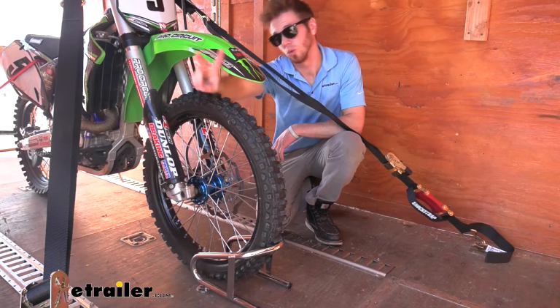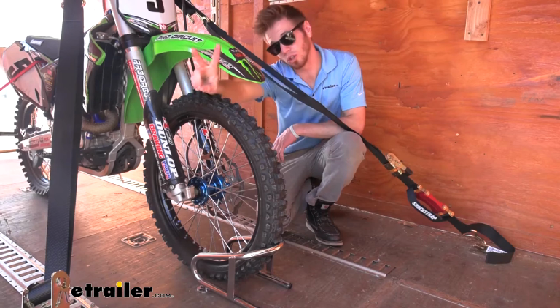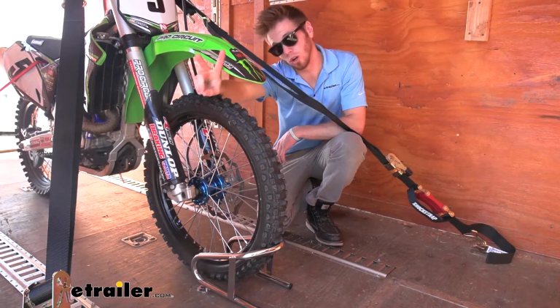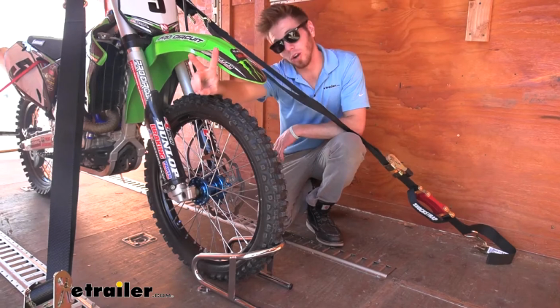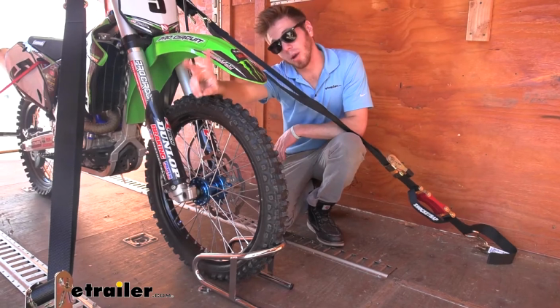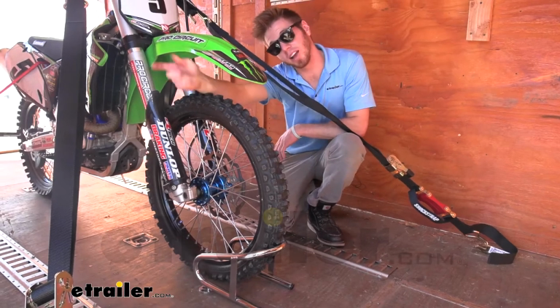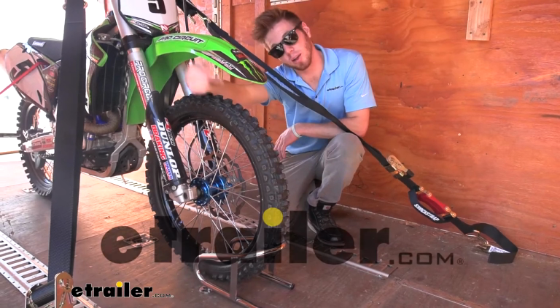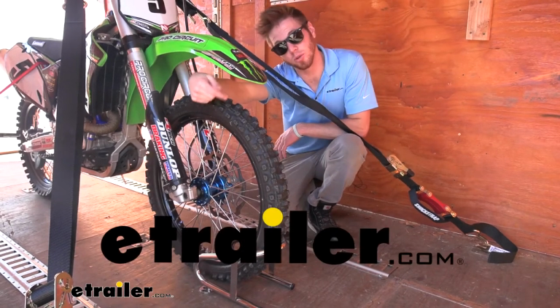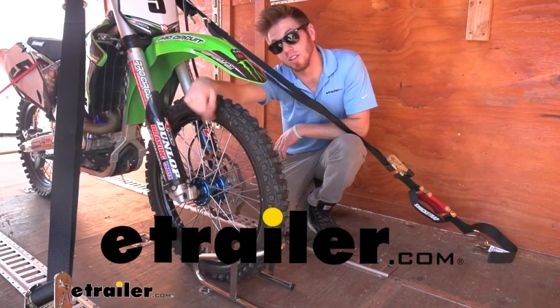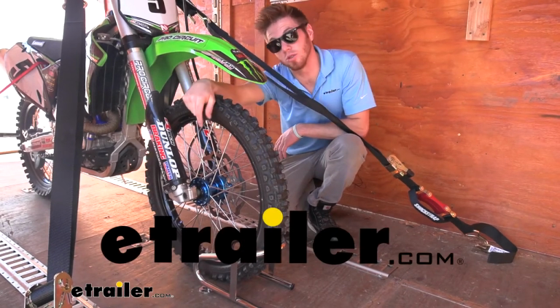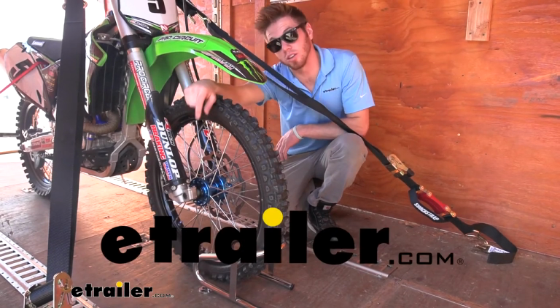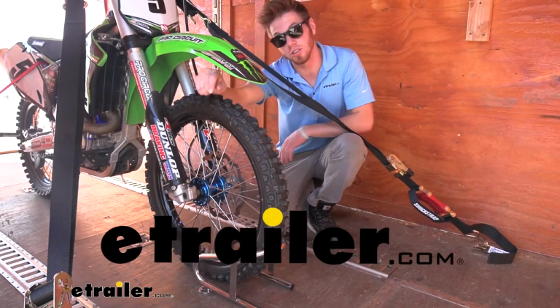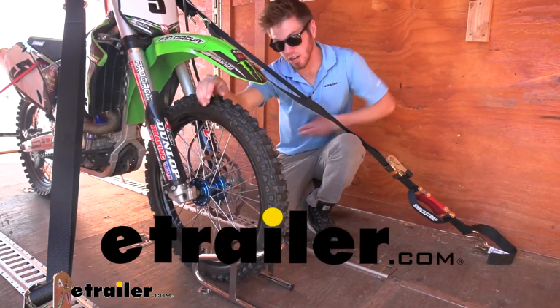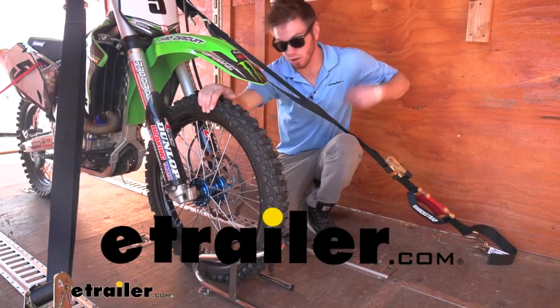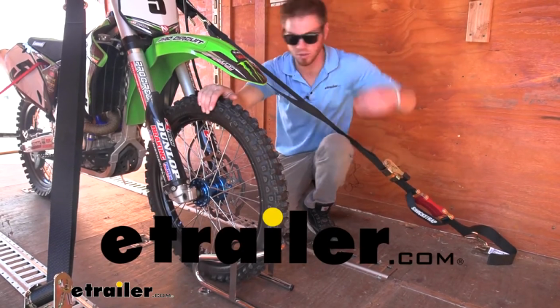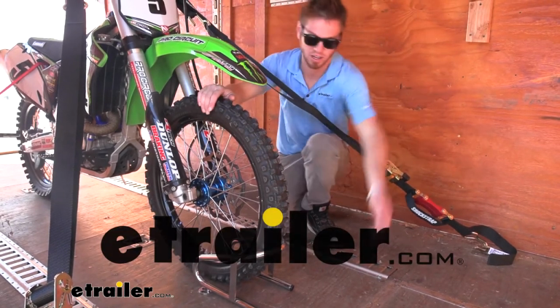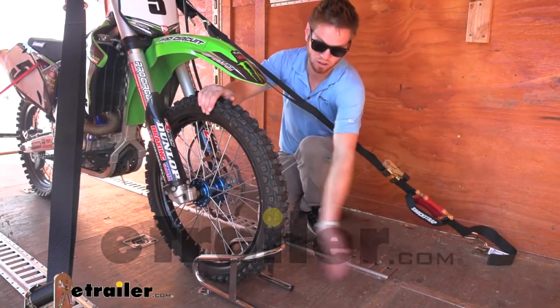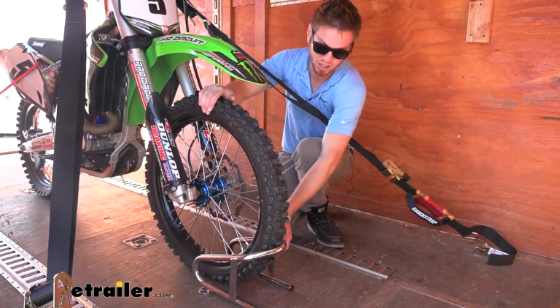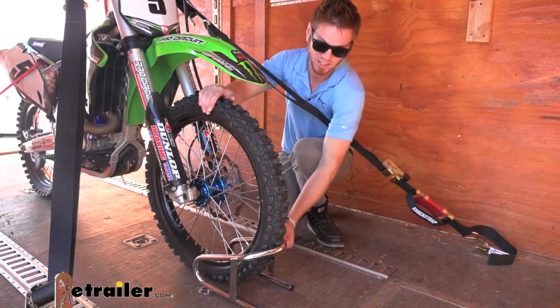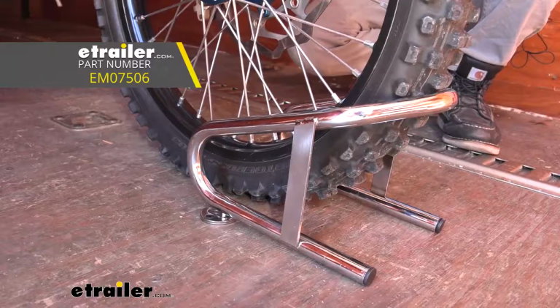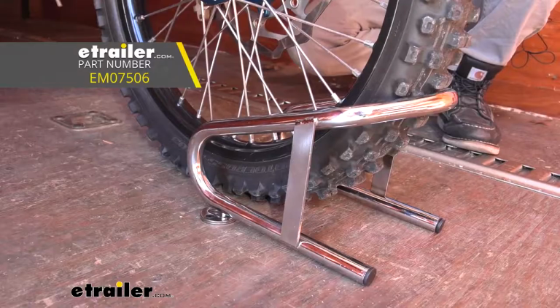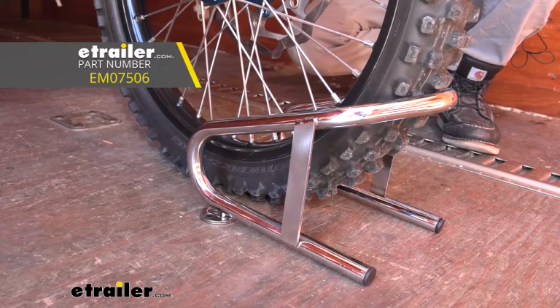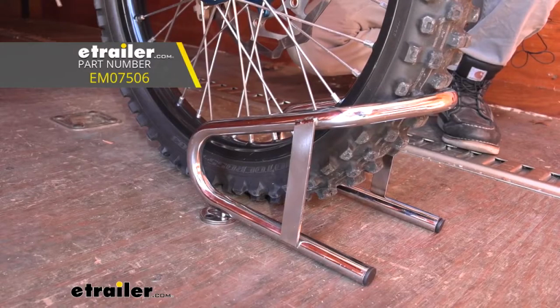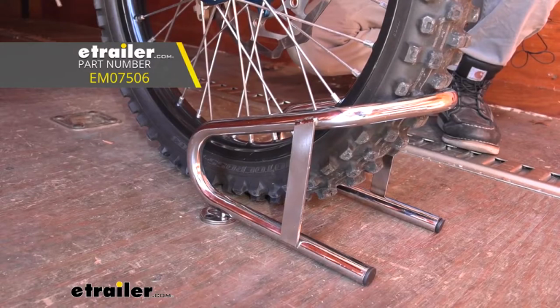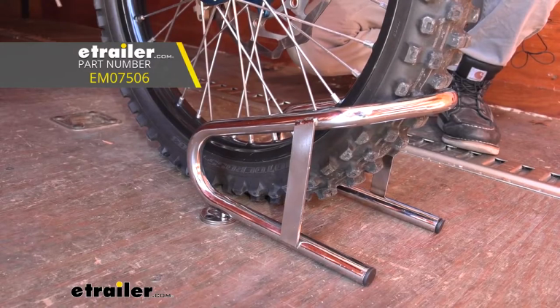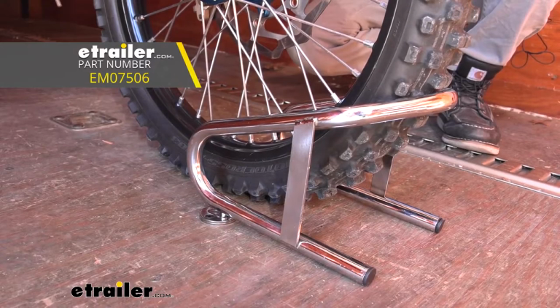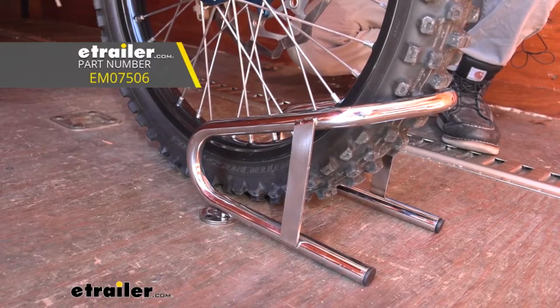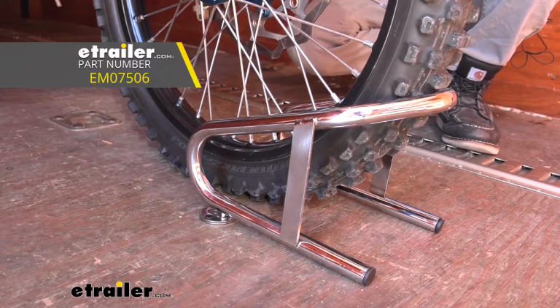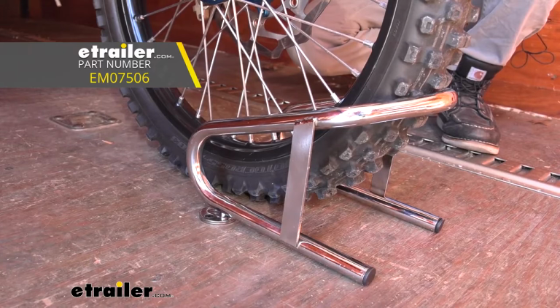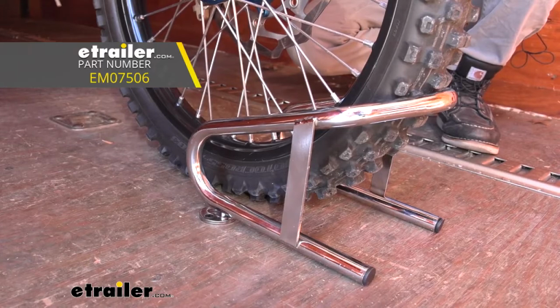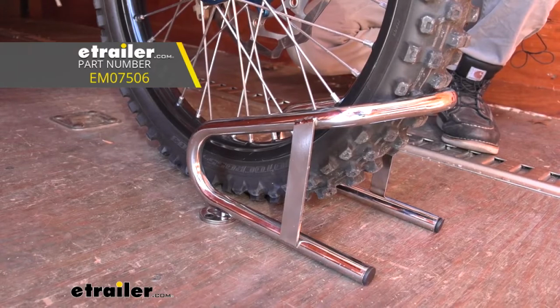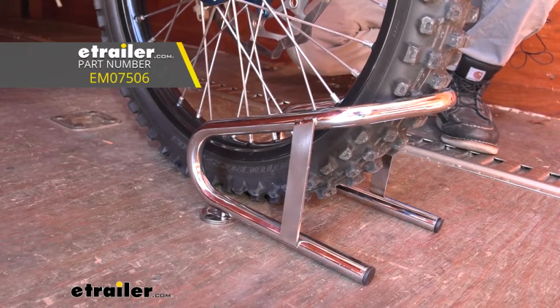What's going on everybody? Adam here with E-Trailer. Today we're going to be taking a look at the Ericsson removable motorcycle wheel chock.